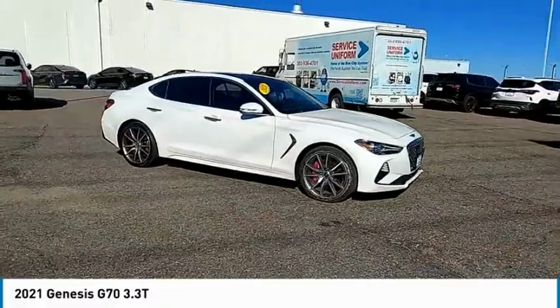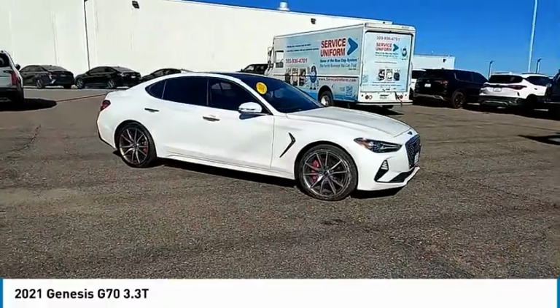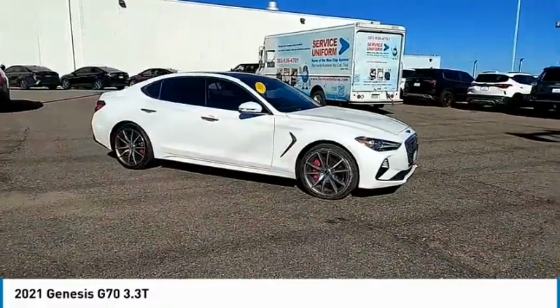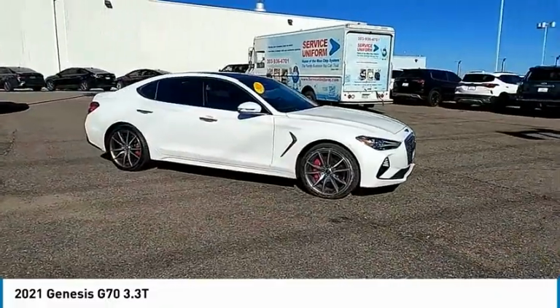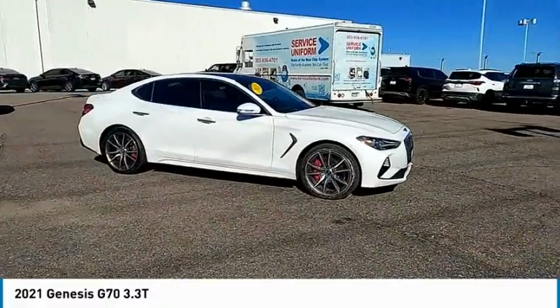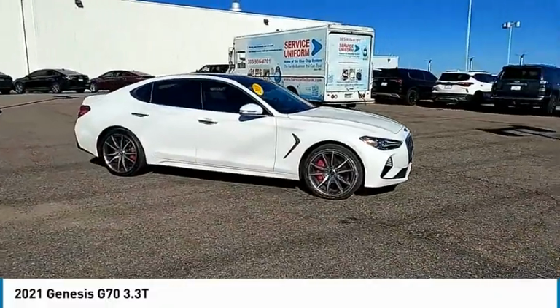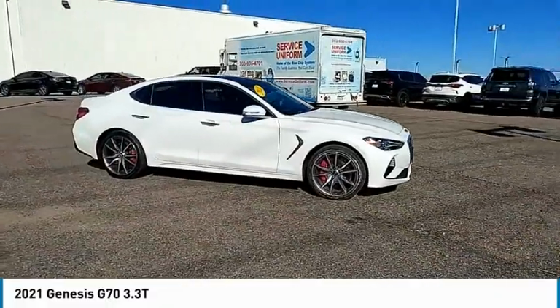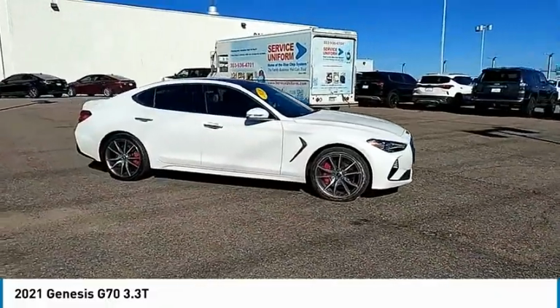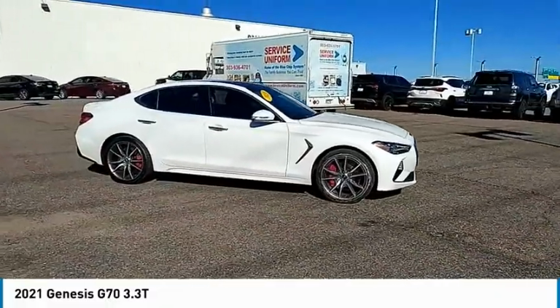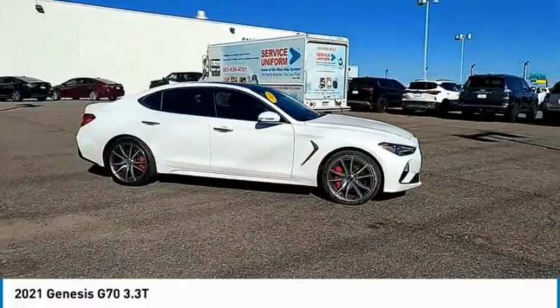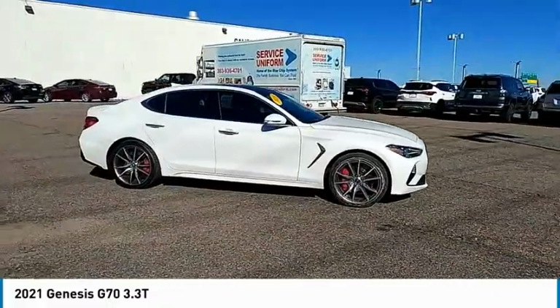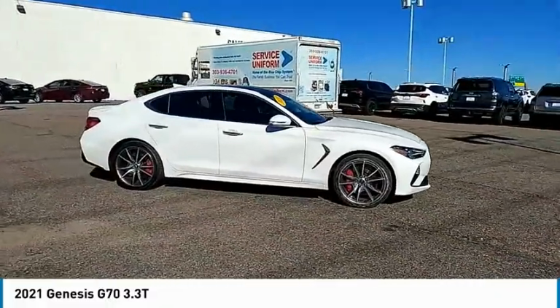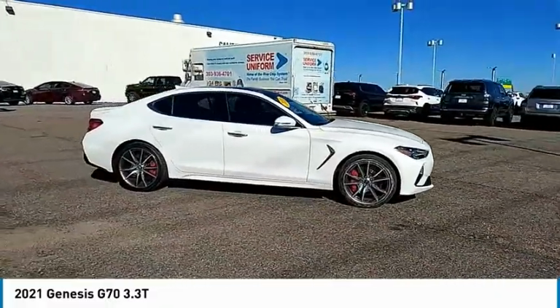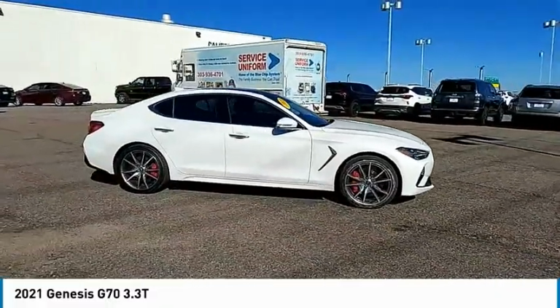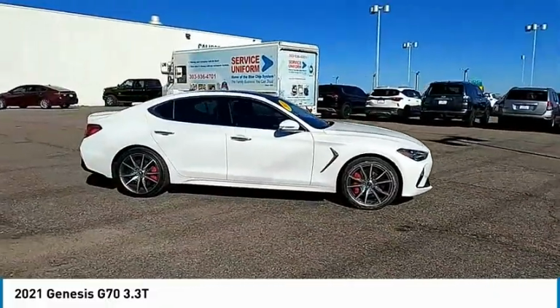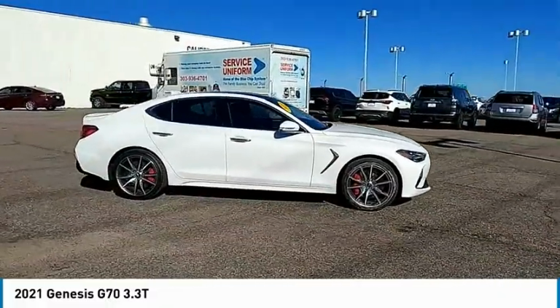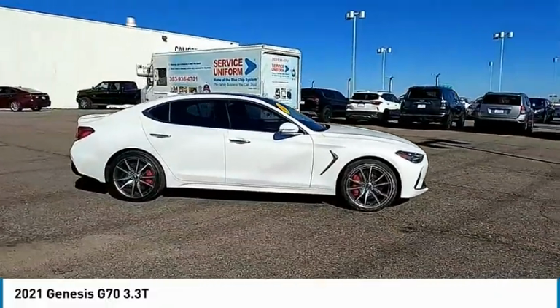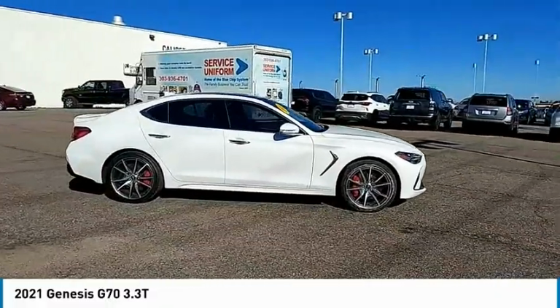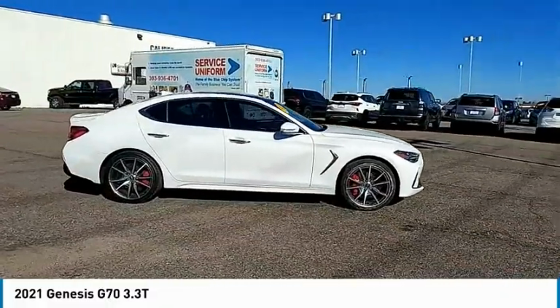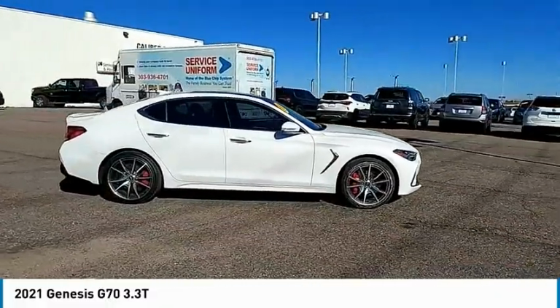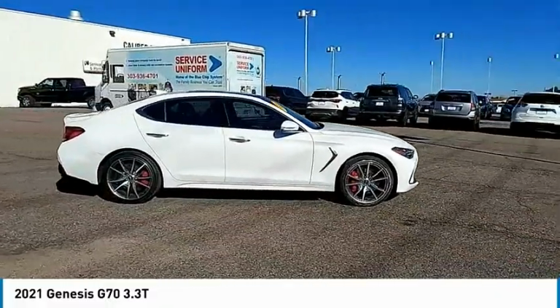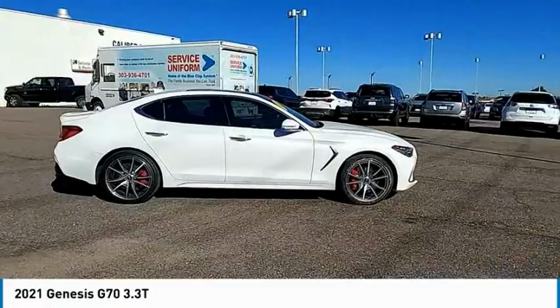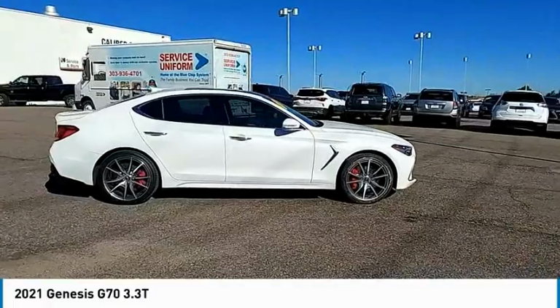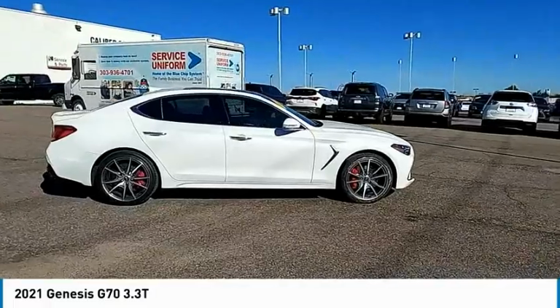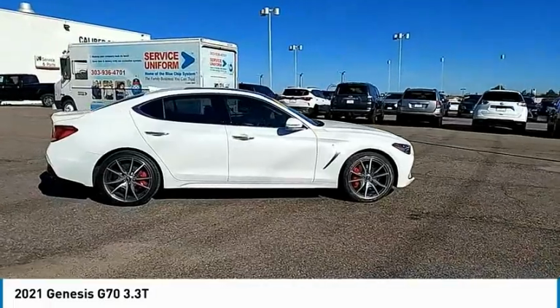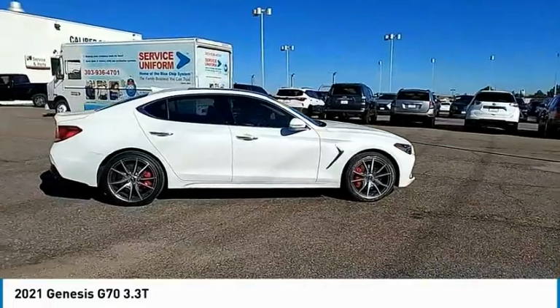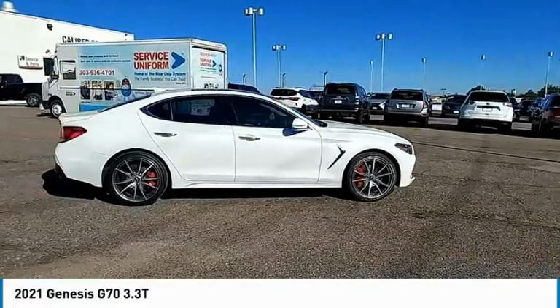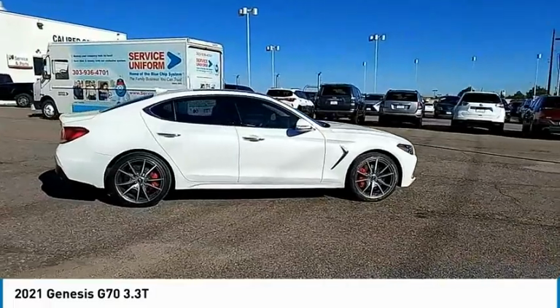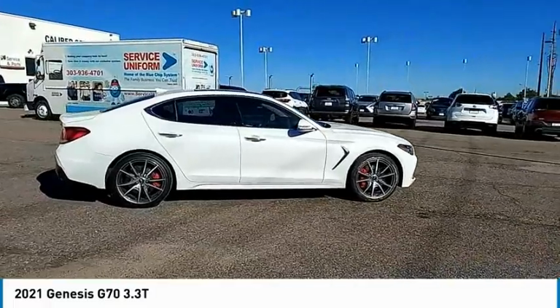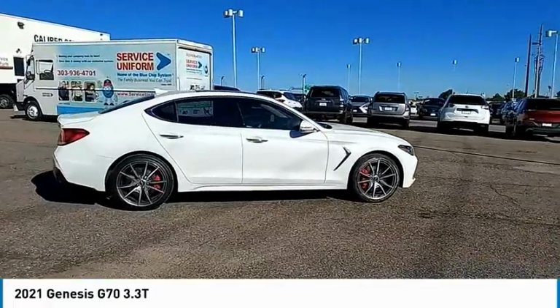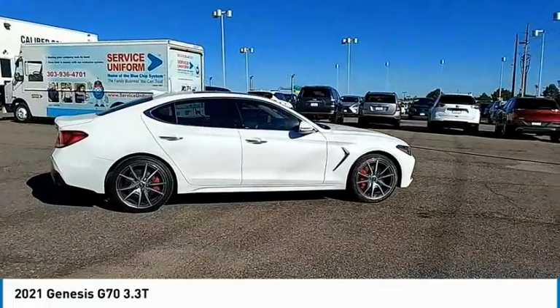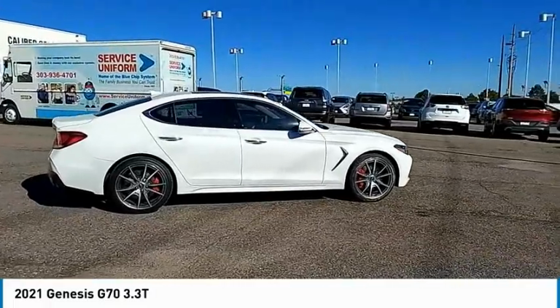All-wheel drive, heated mirrors, aluminum wheels, remote engine start, brake assist, traction control.